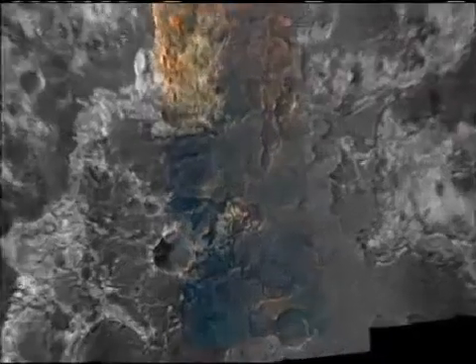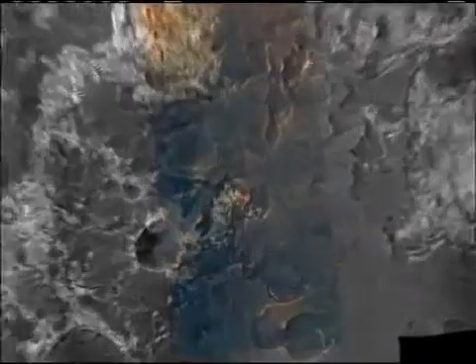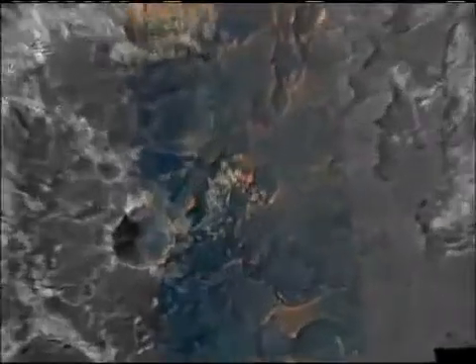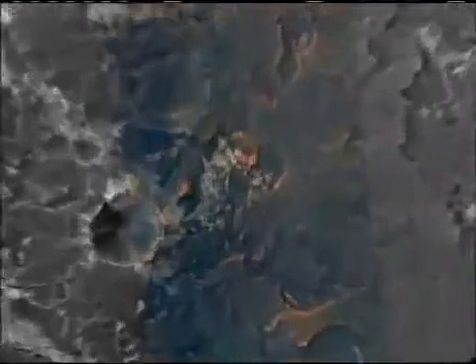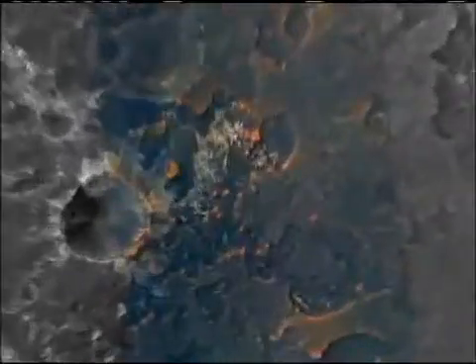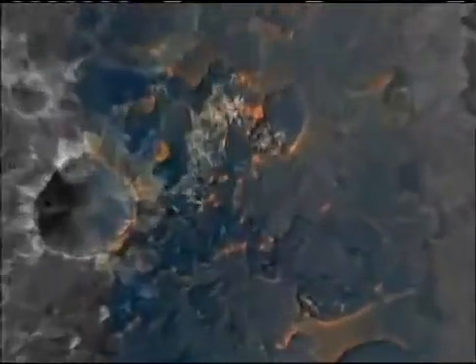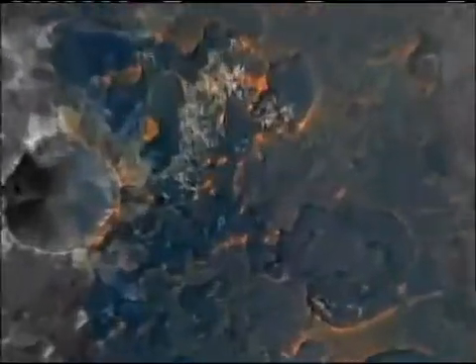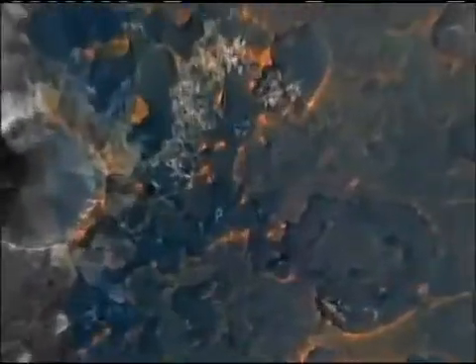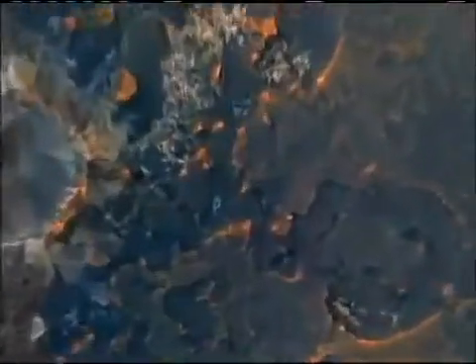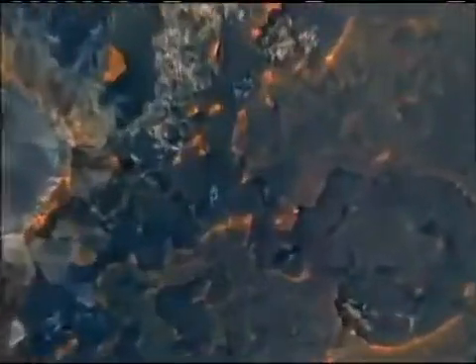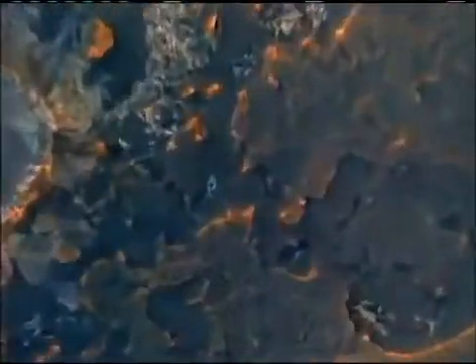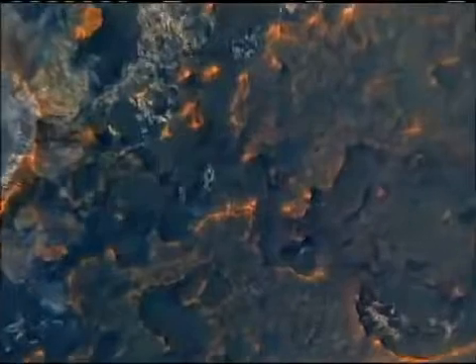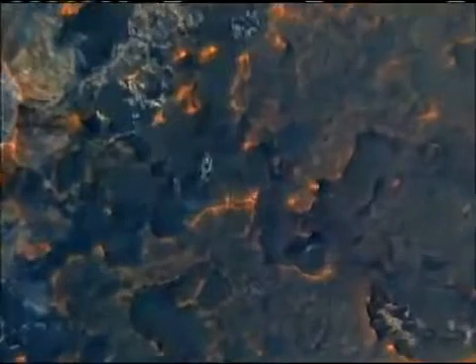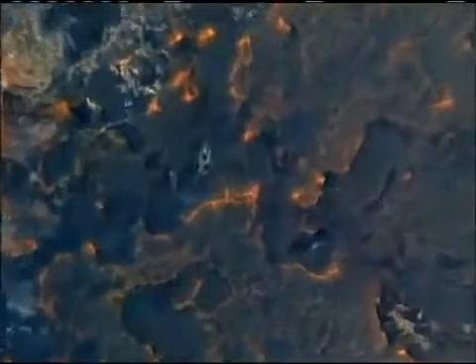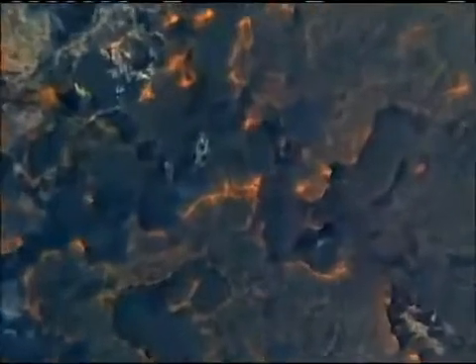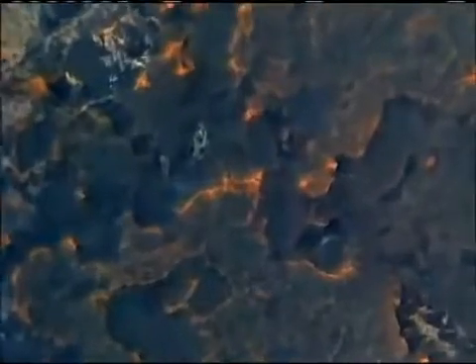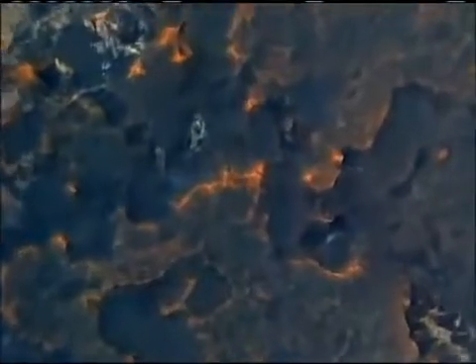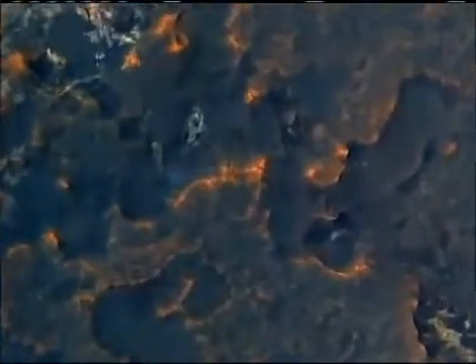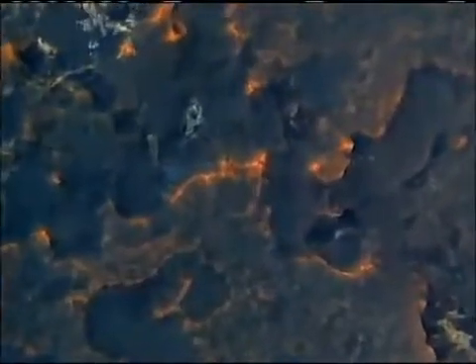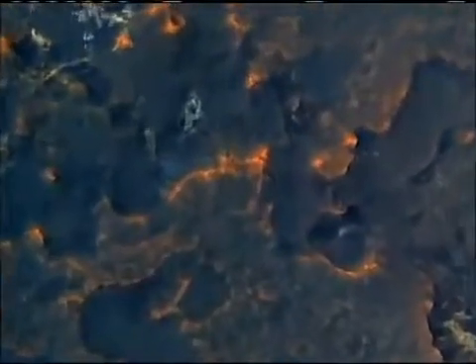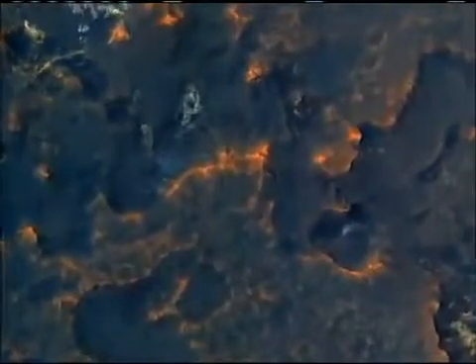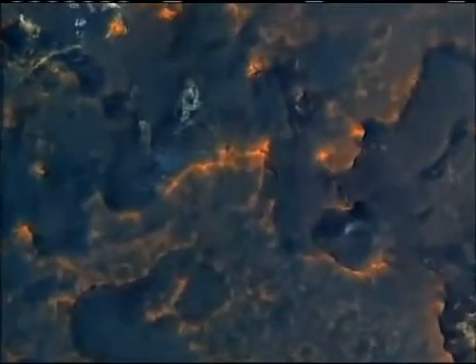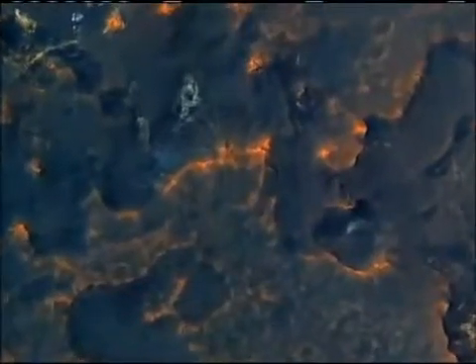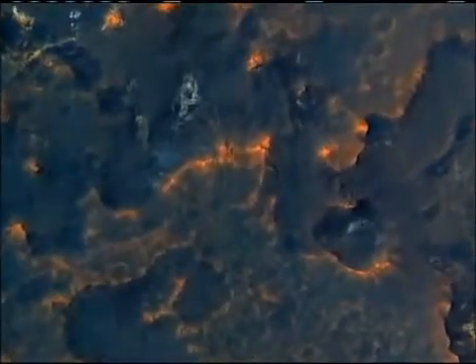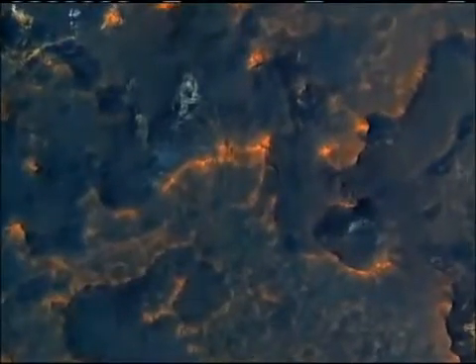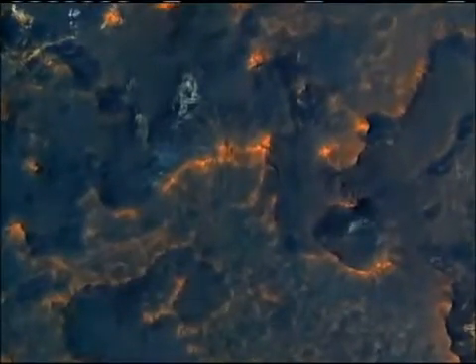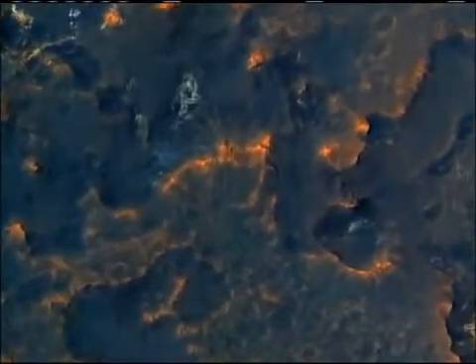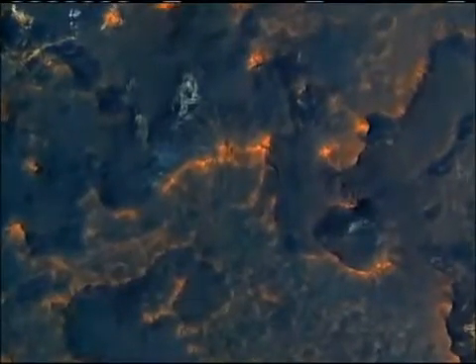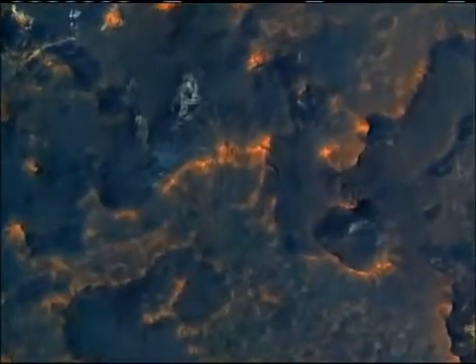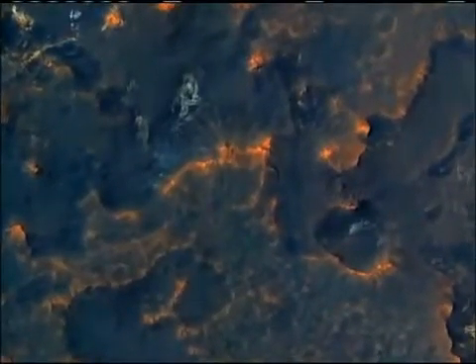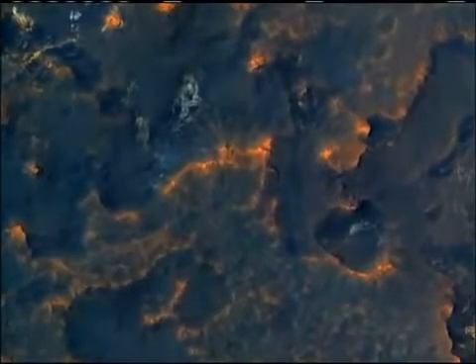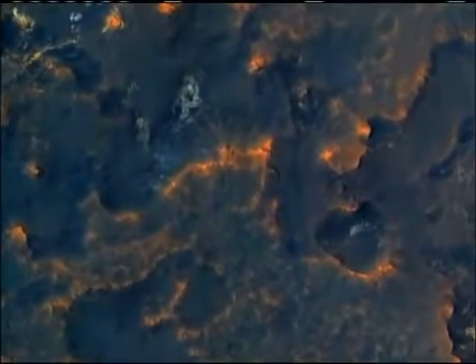But we'll zoom in yet again, and now we're approaching the full resolution where we're seeing features as small as a few feet across.